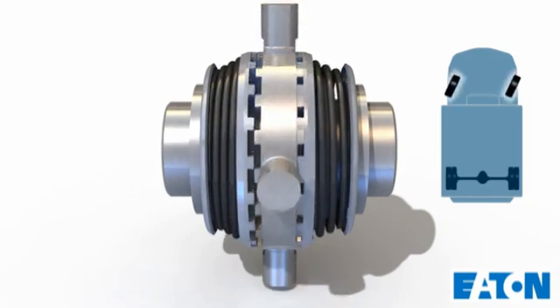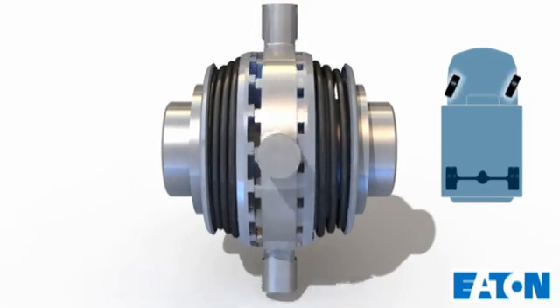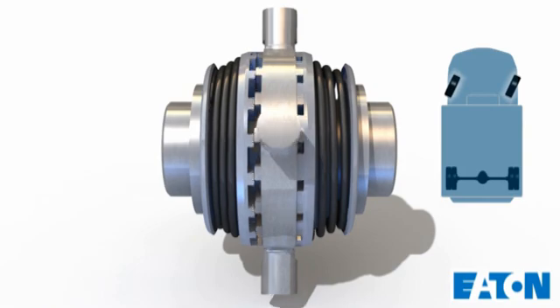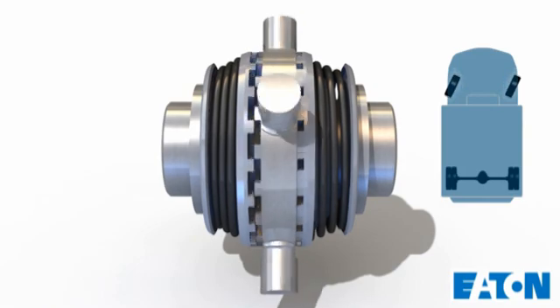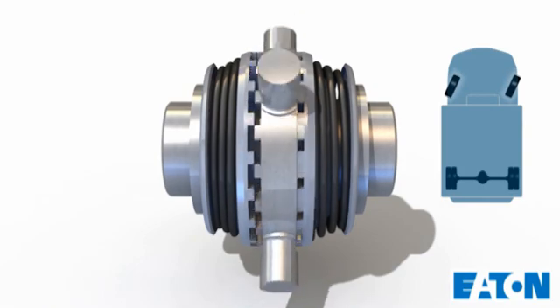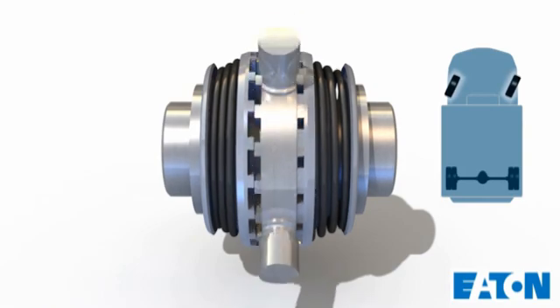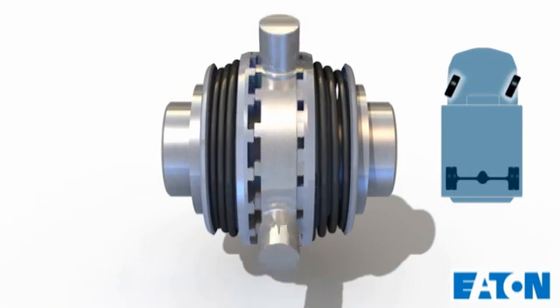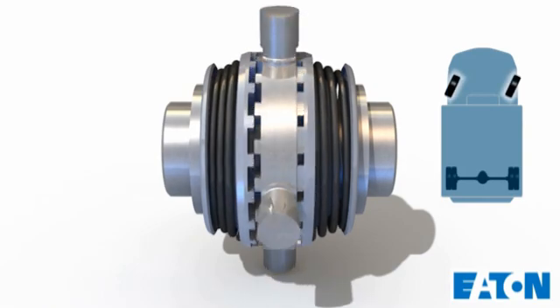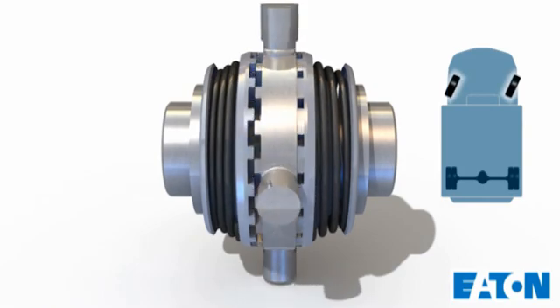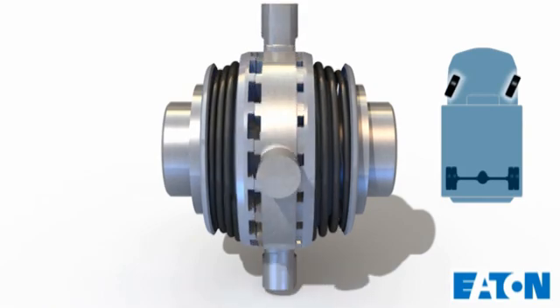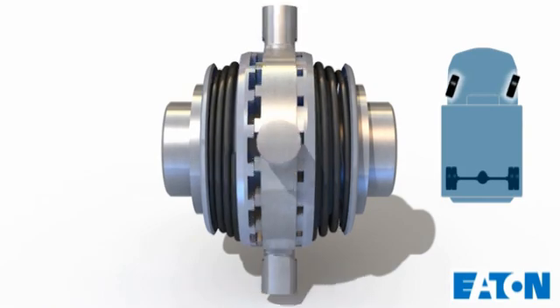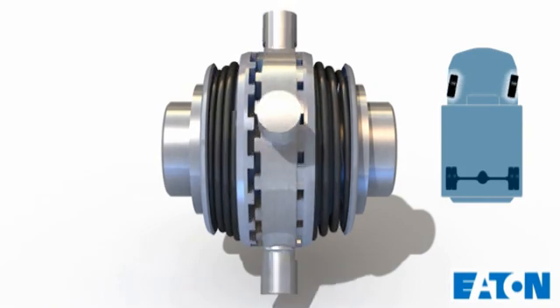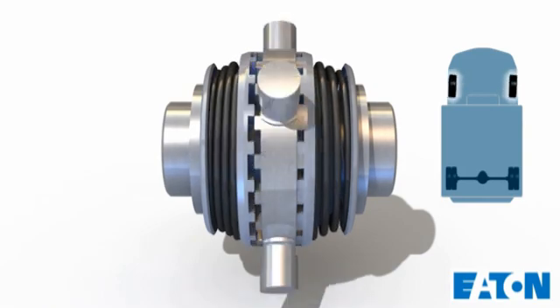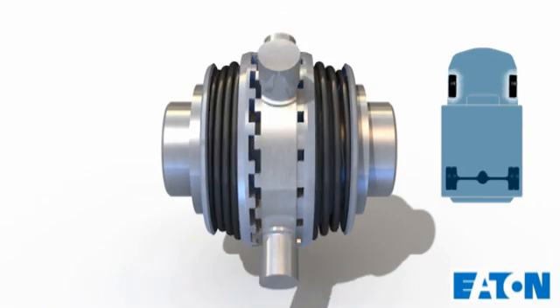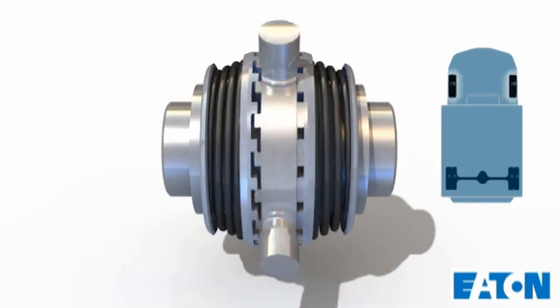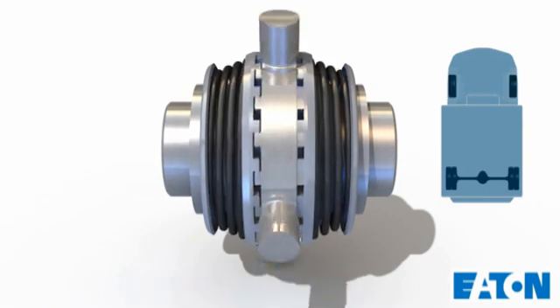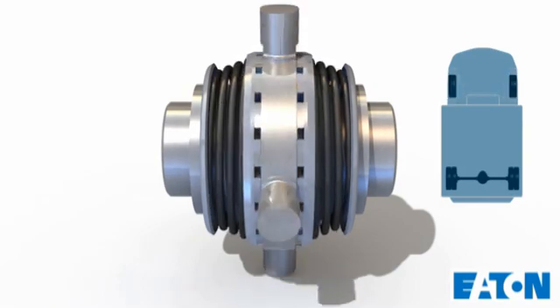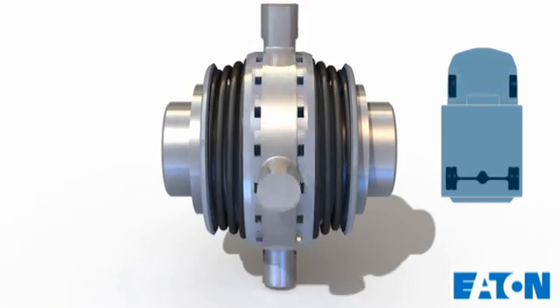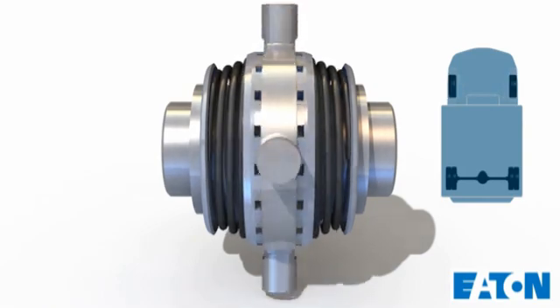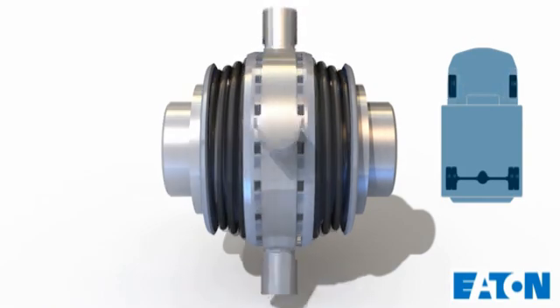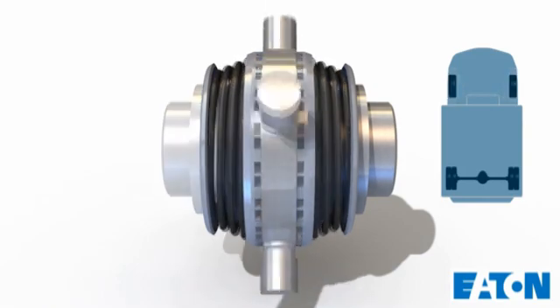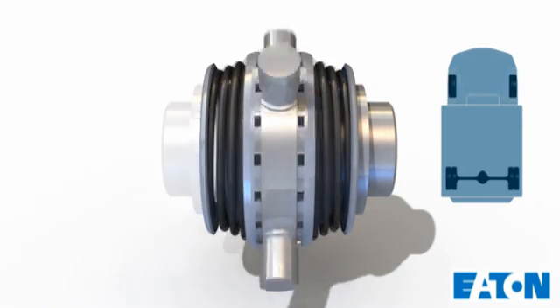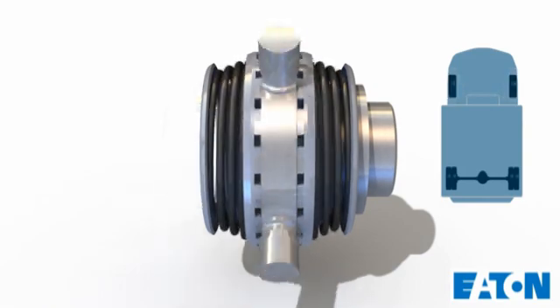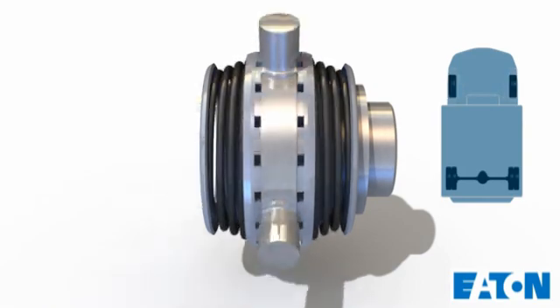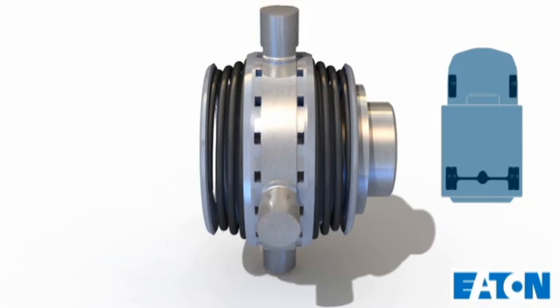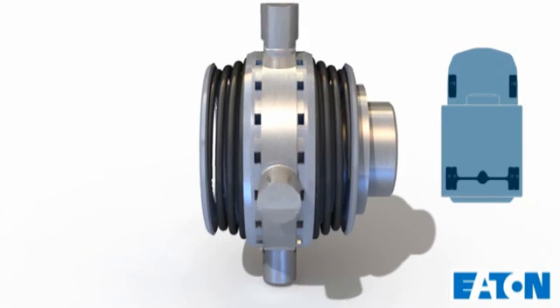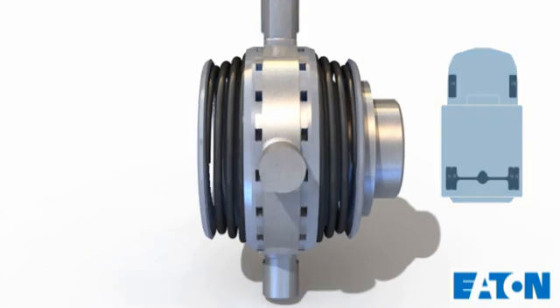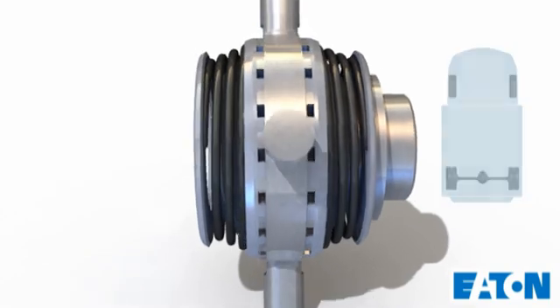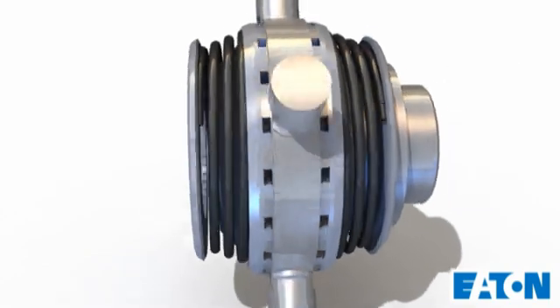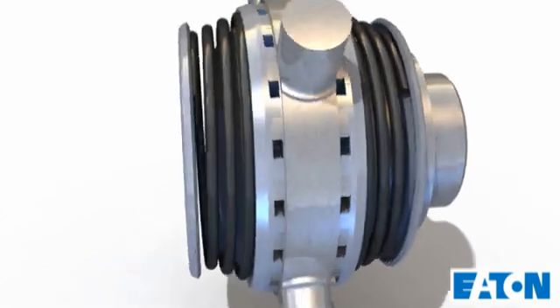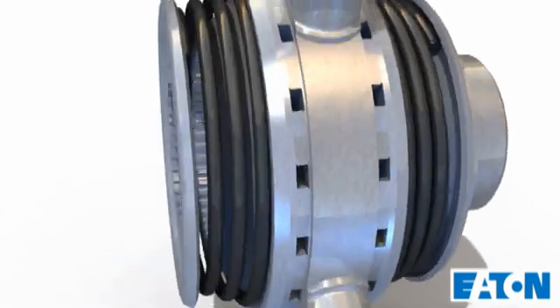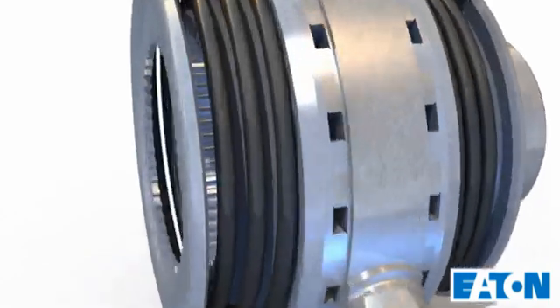When wheel speeds match, the No Spin automatically re-engages for fully locked operation. Let's take a look inside.